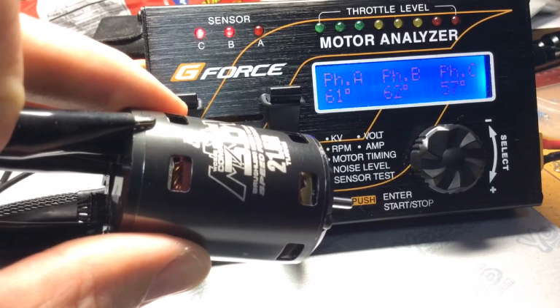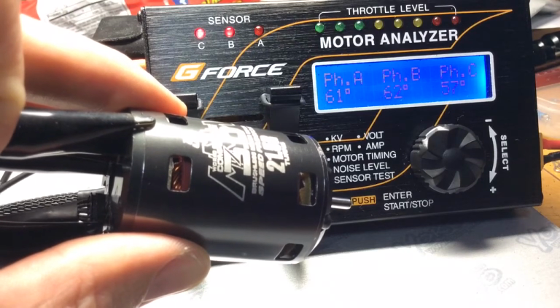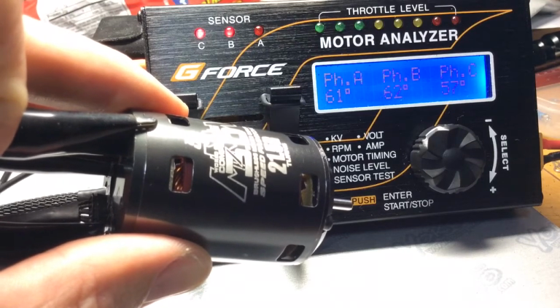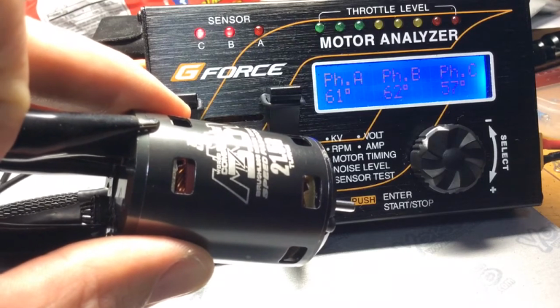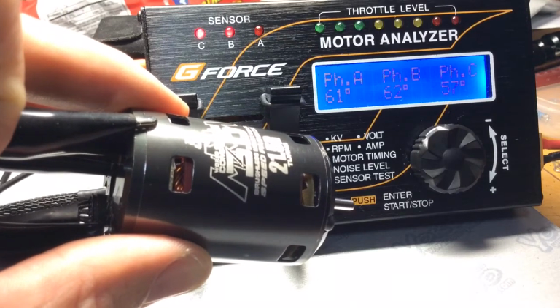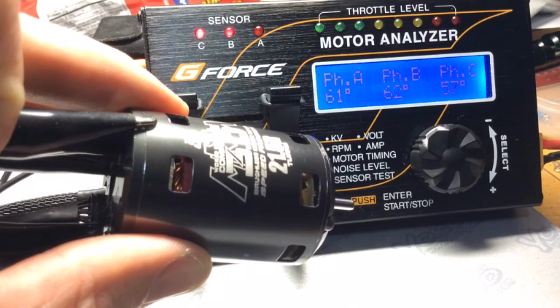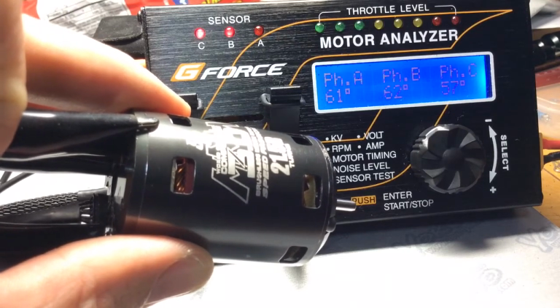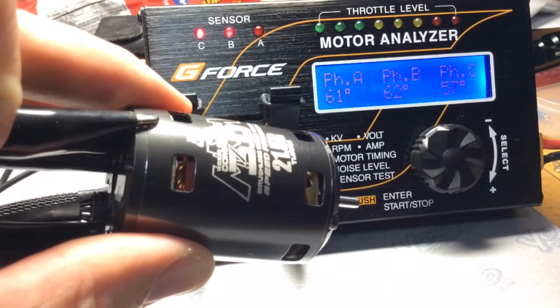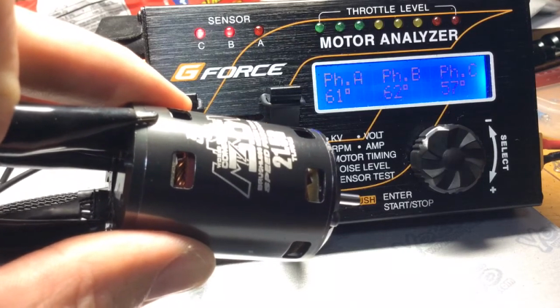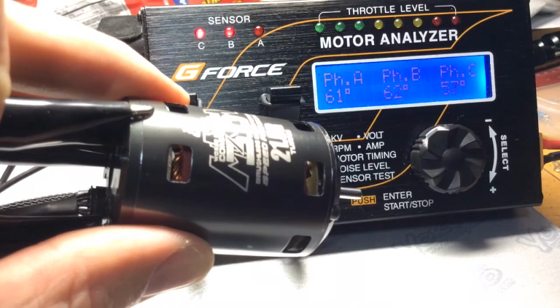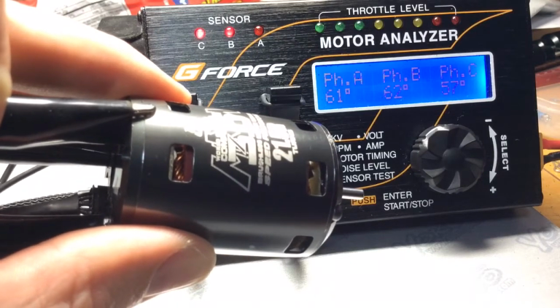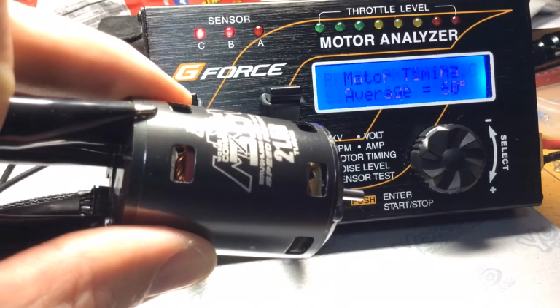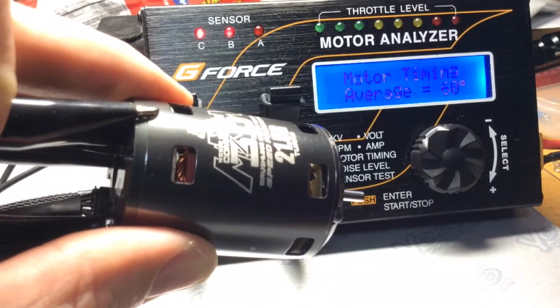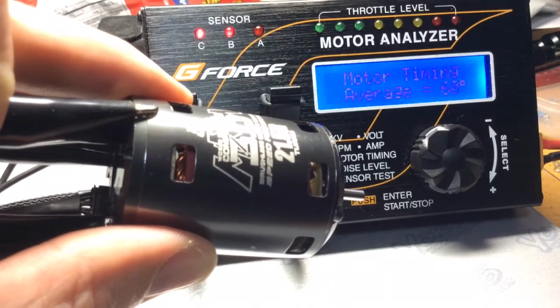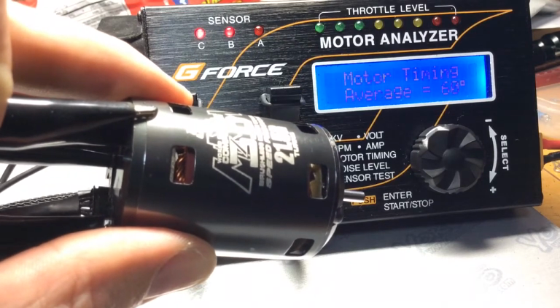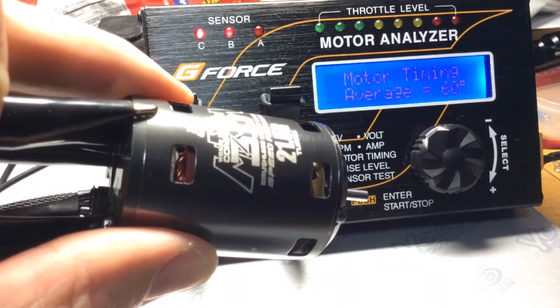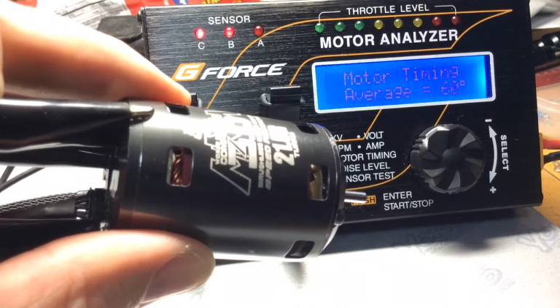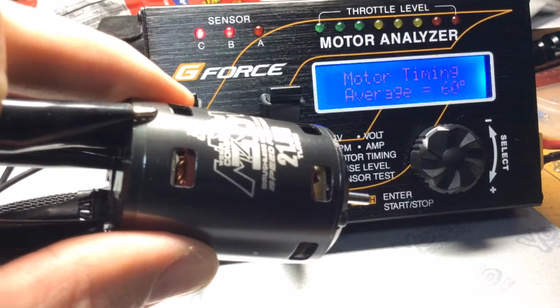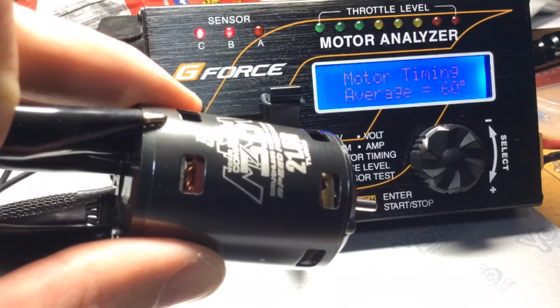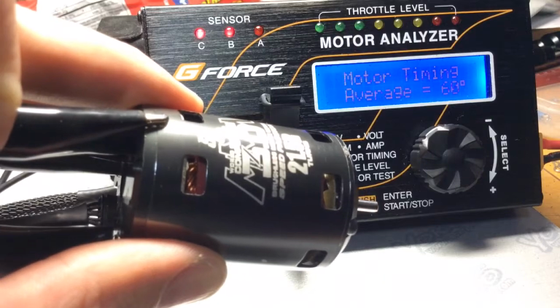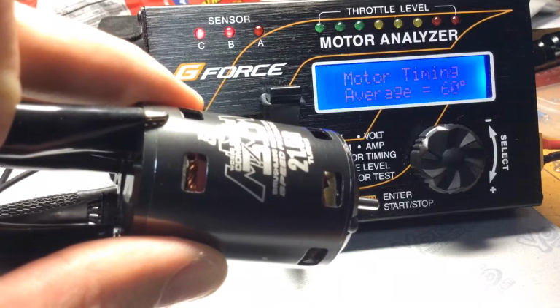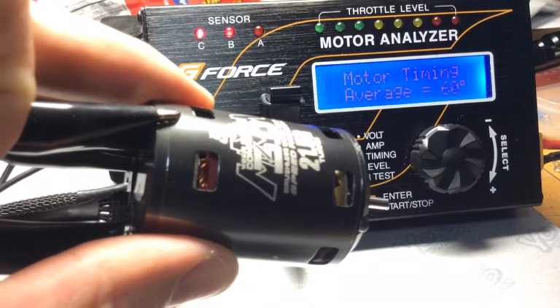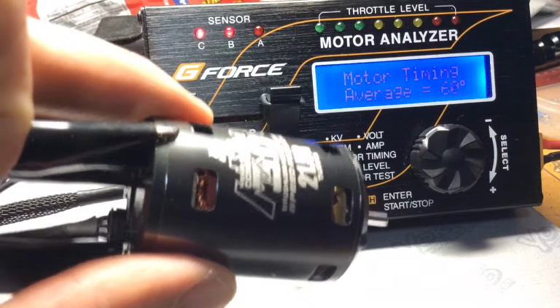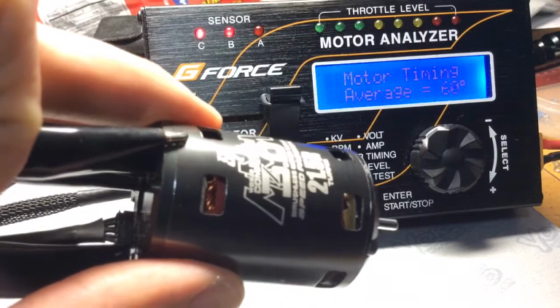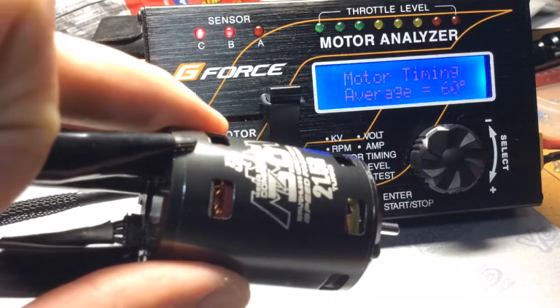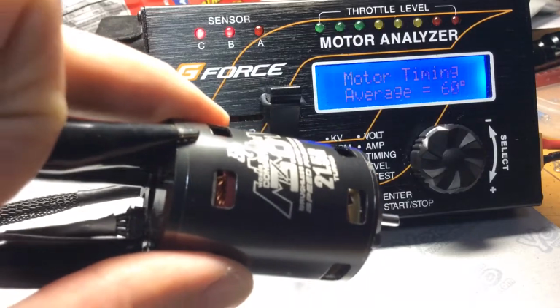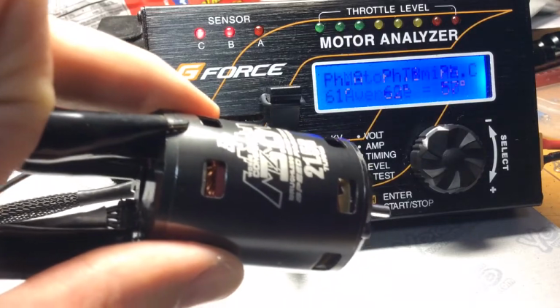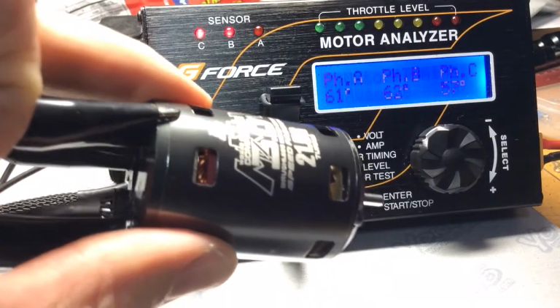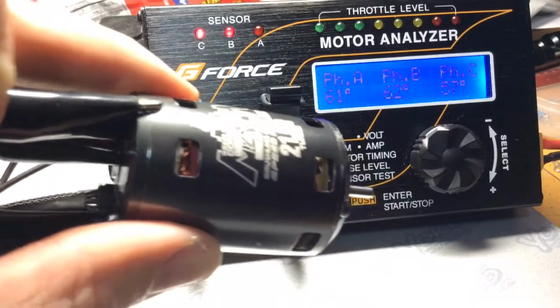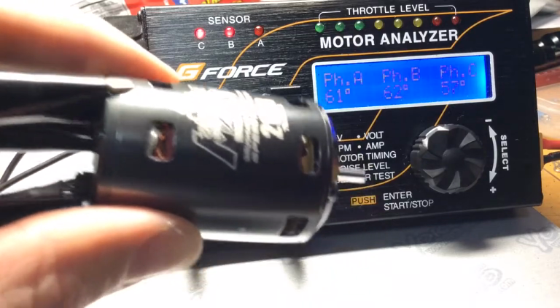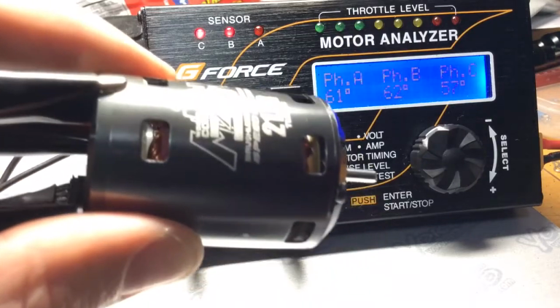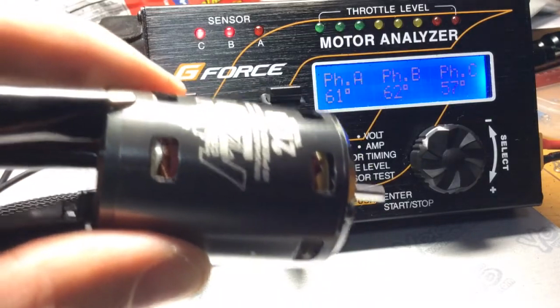I think the battery is dying. But anyway — 60 degrees full right.